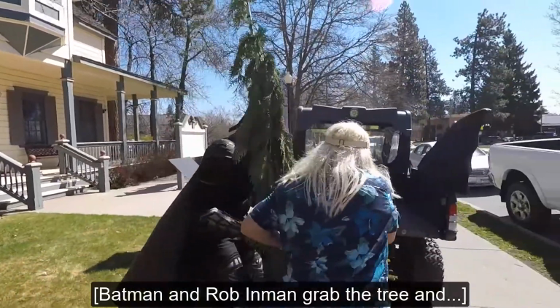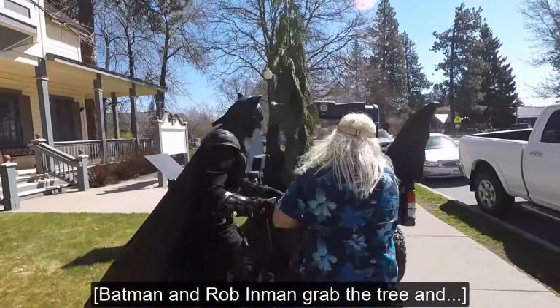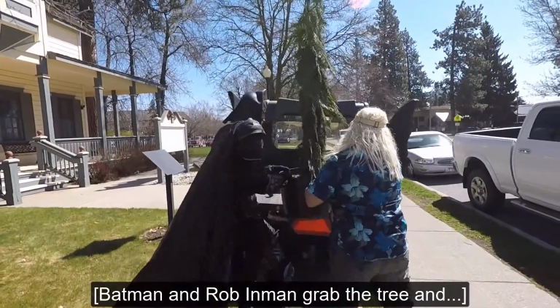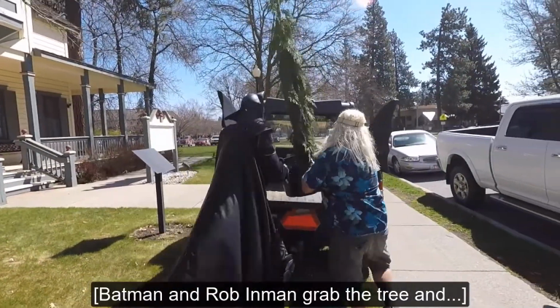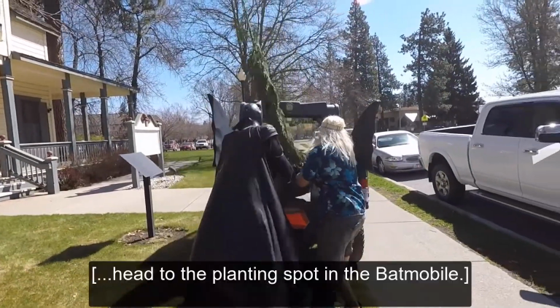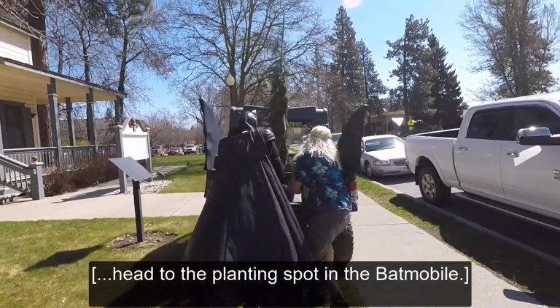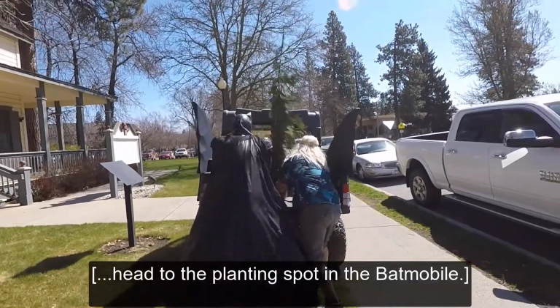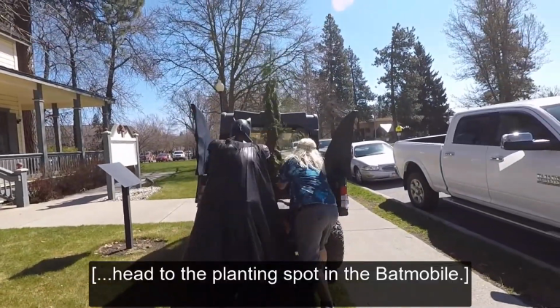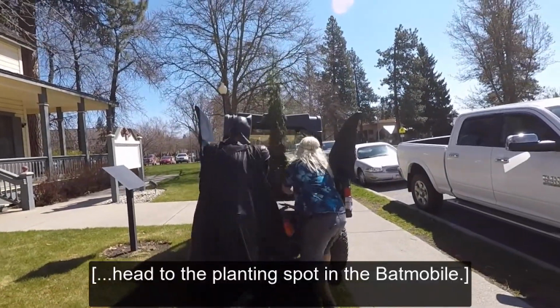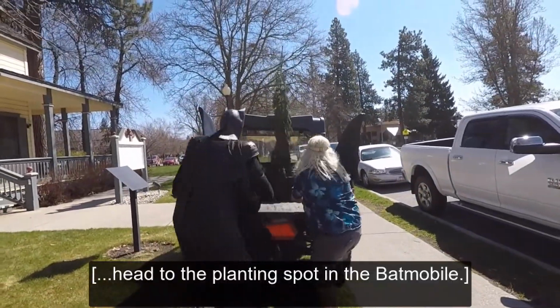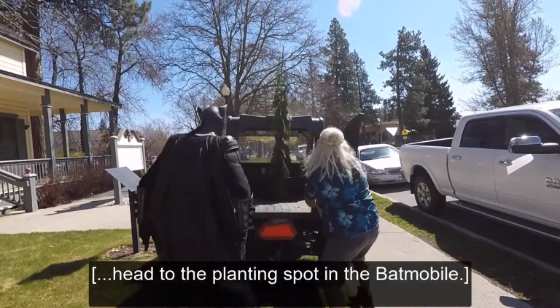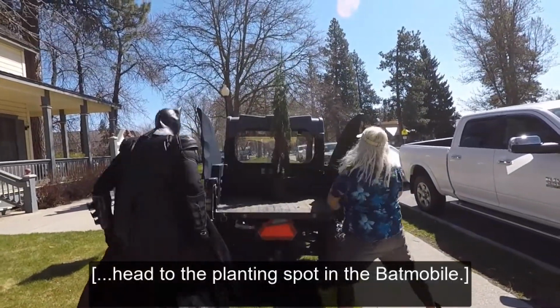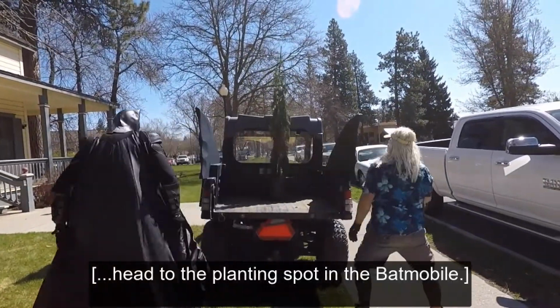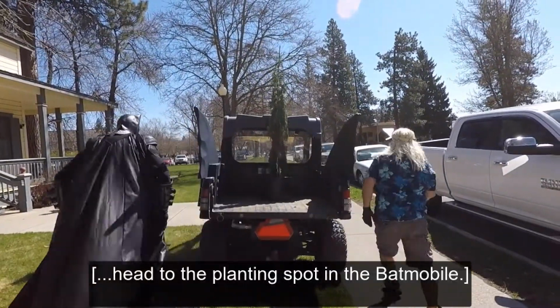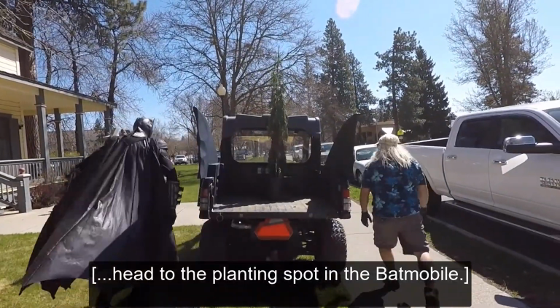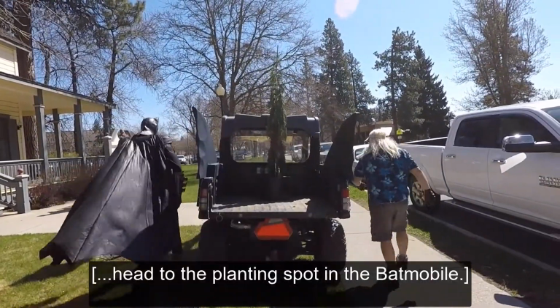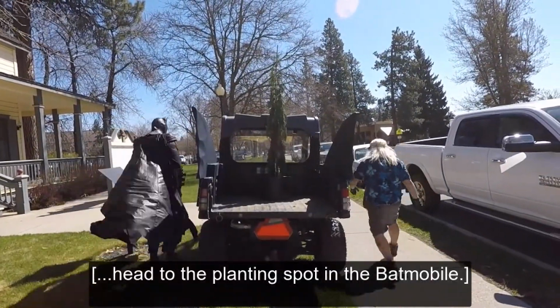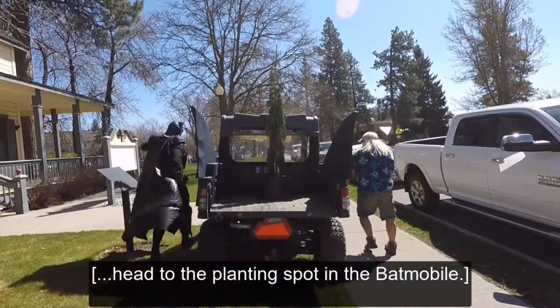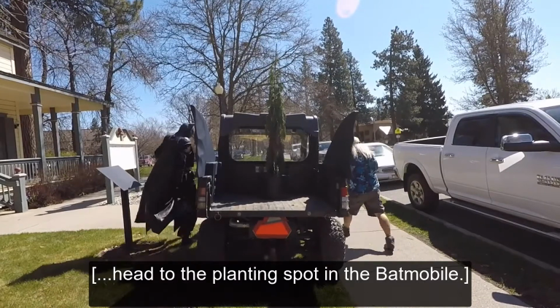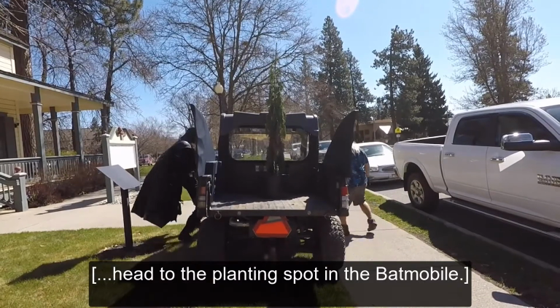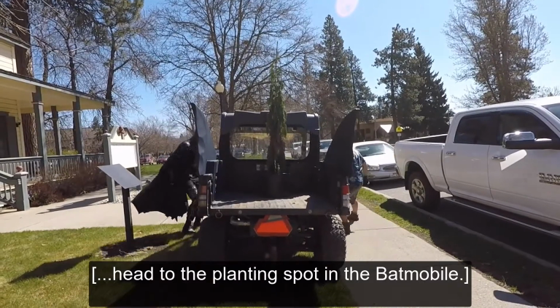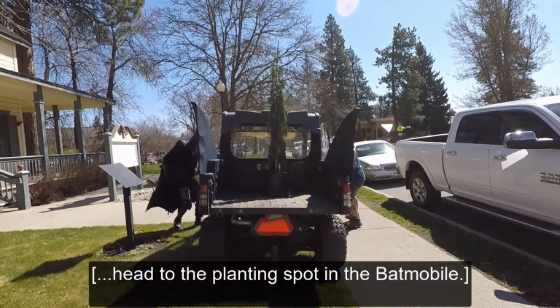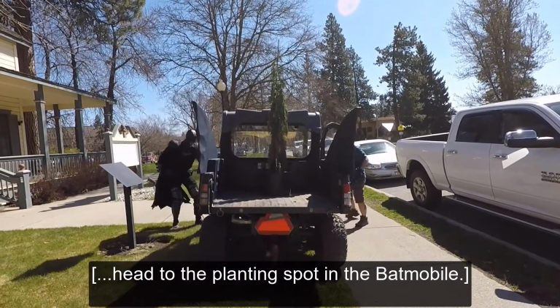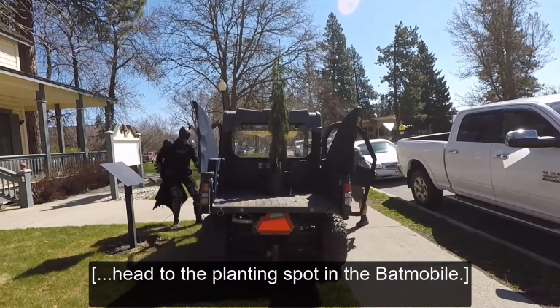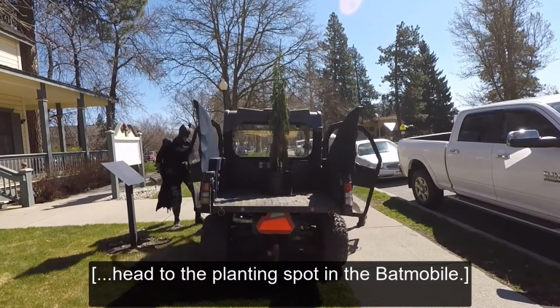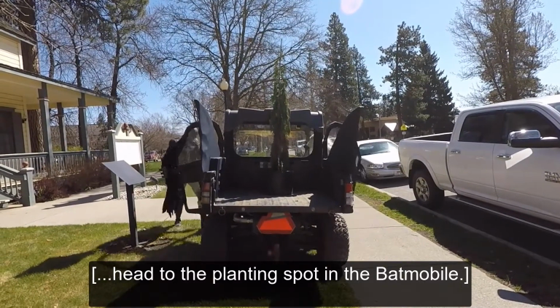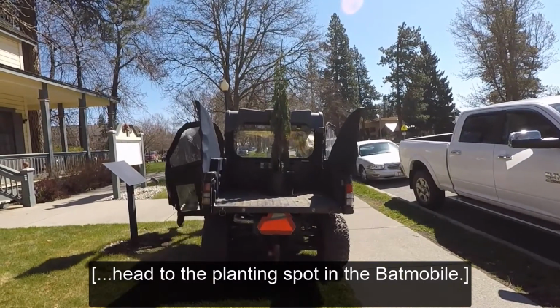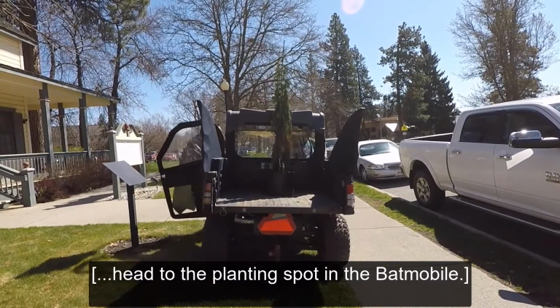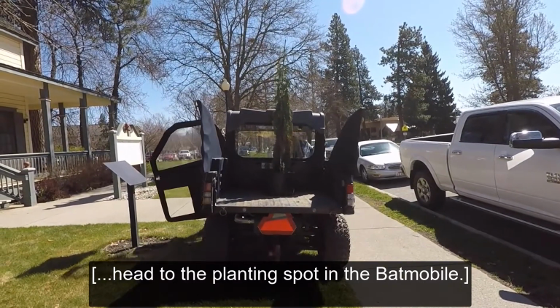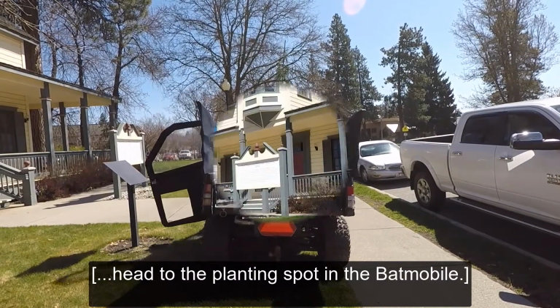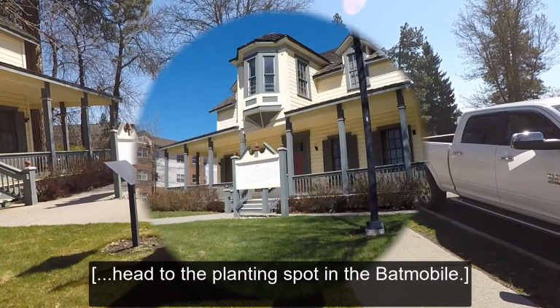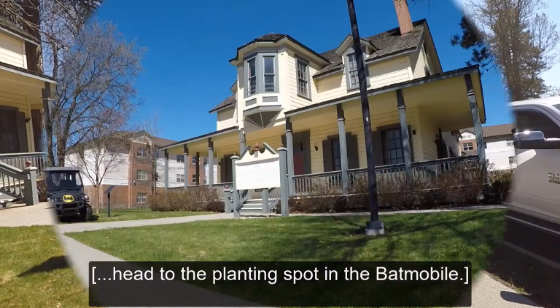Batman and Rob Inman grab the tree and head to the planting spot in the Batmobile.